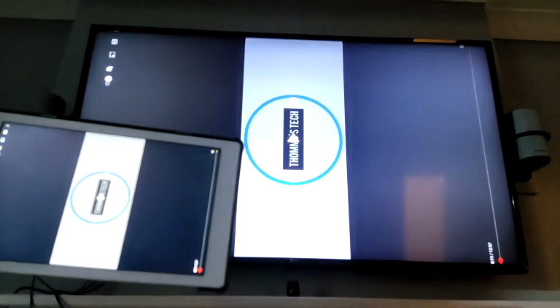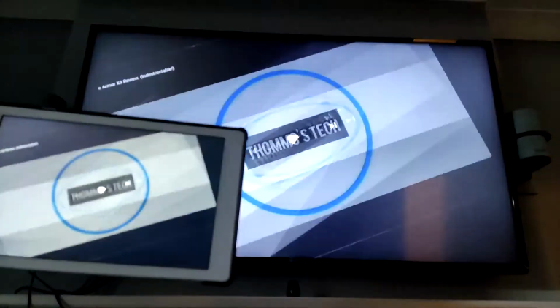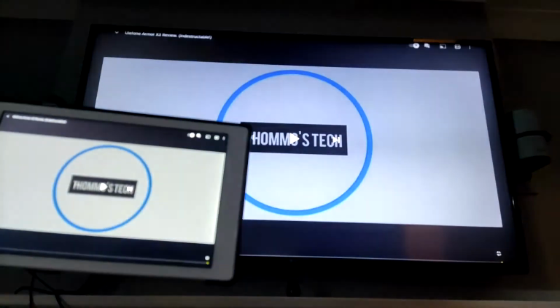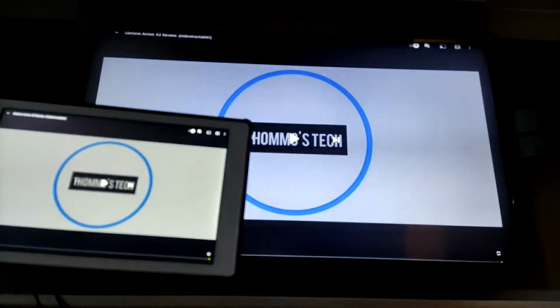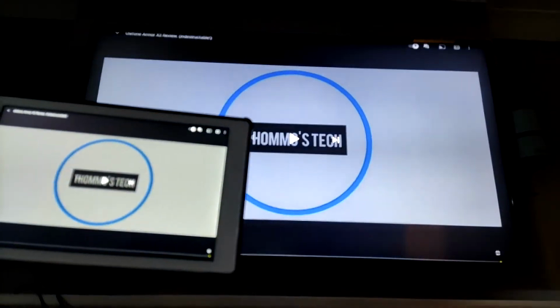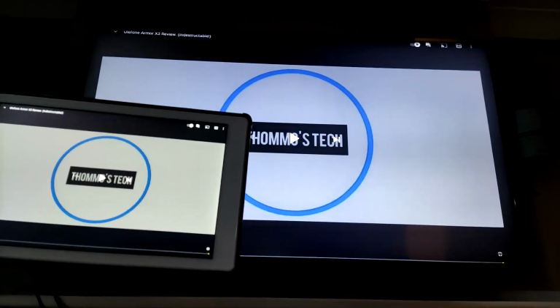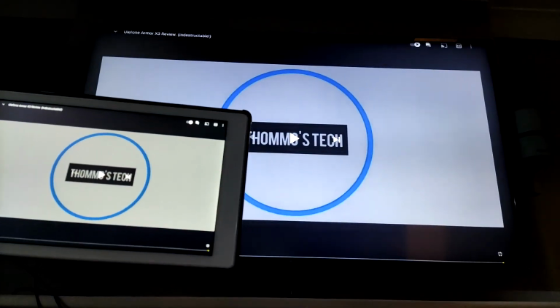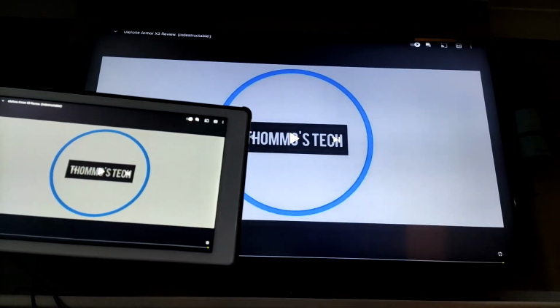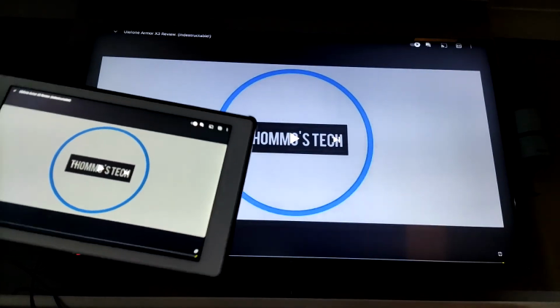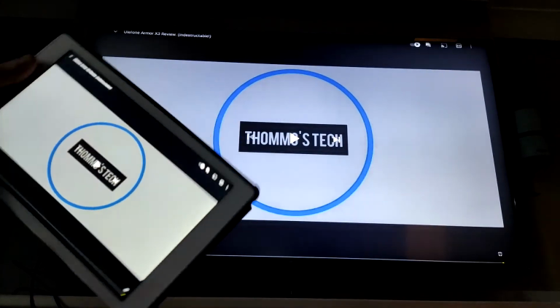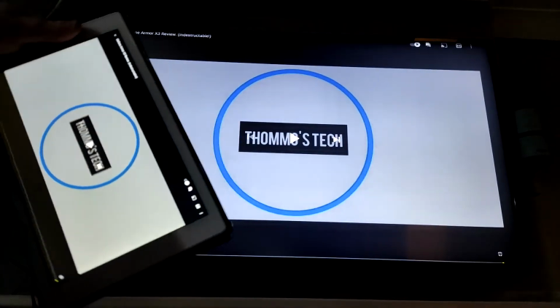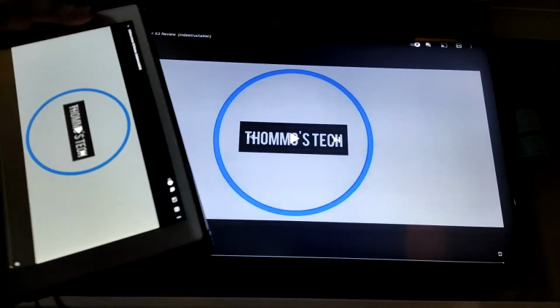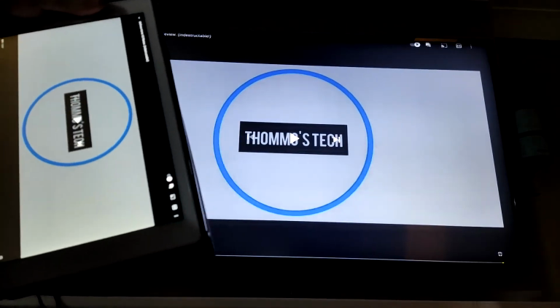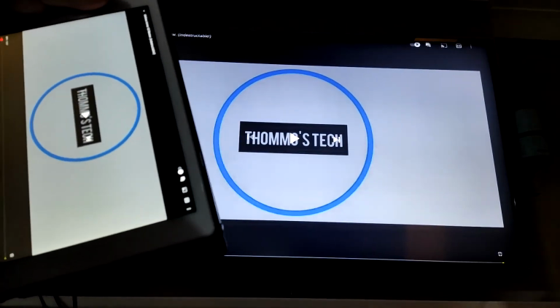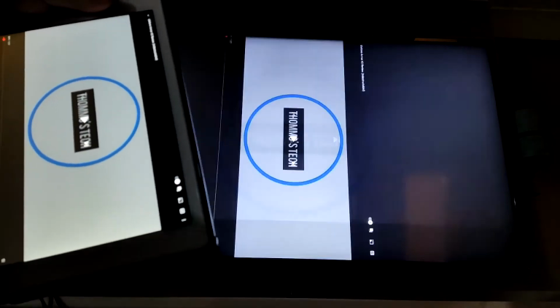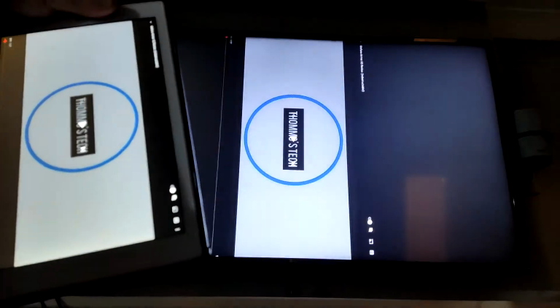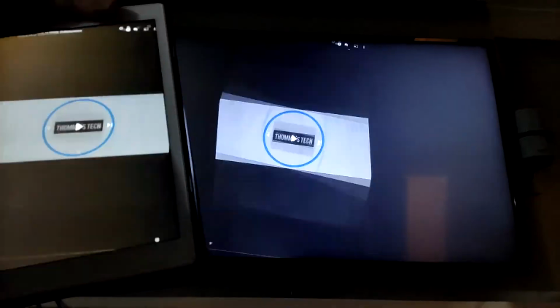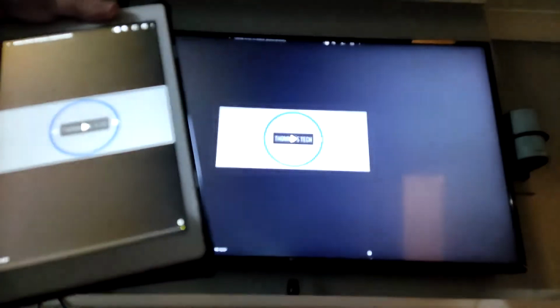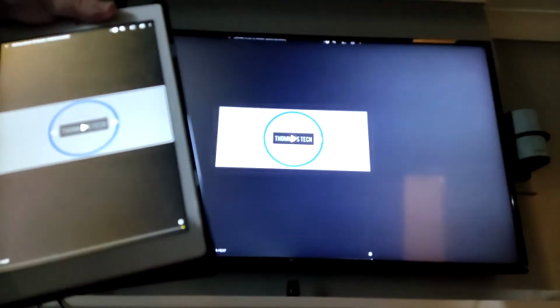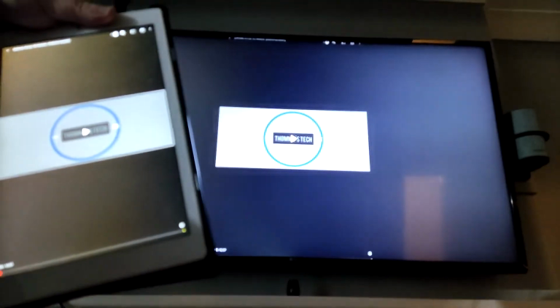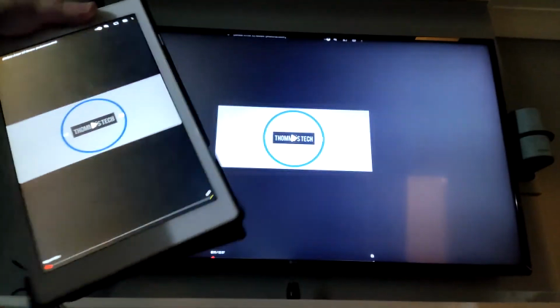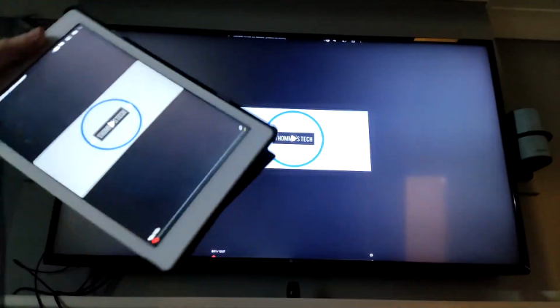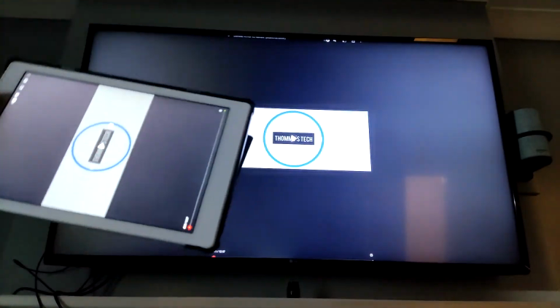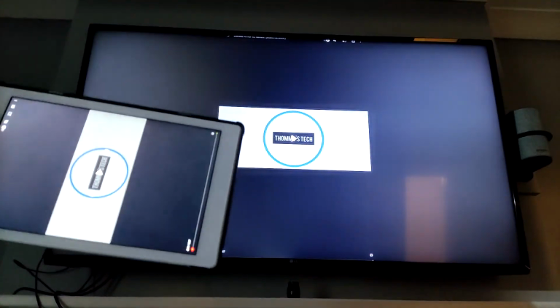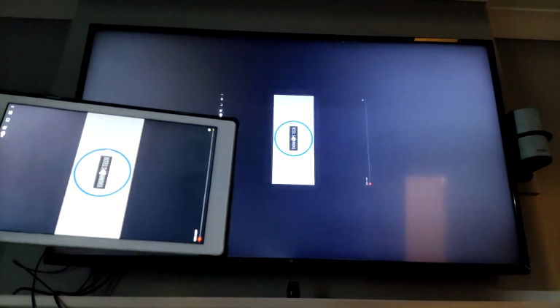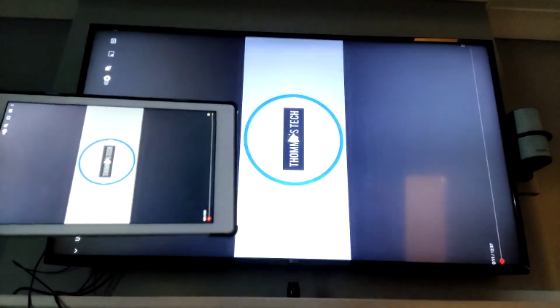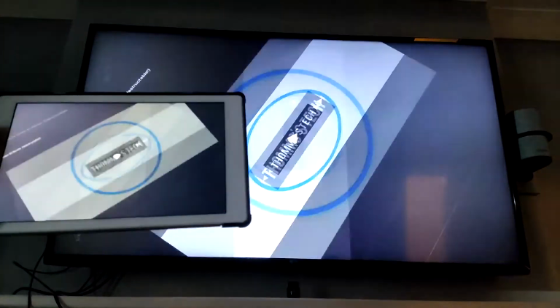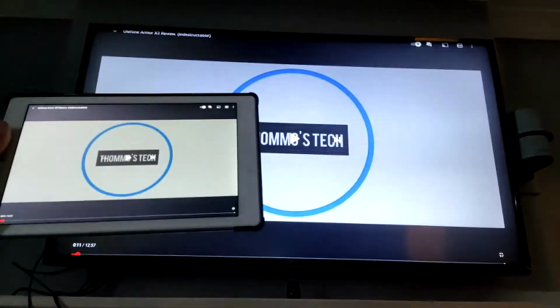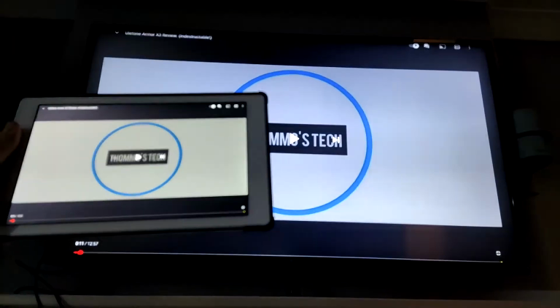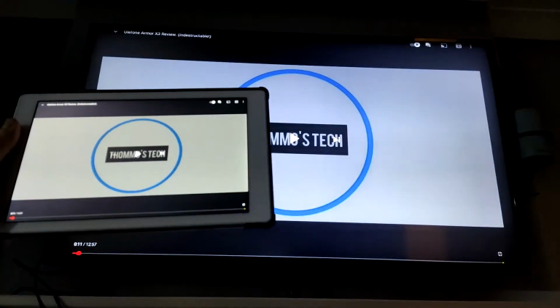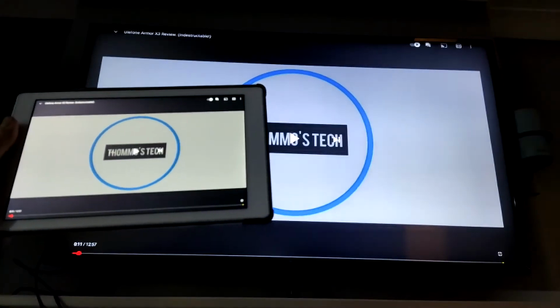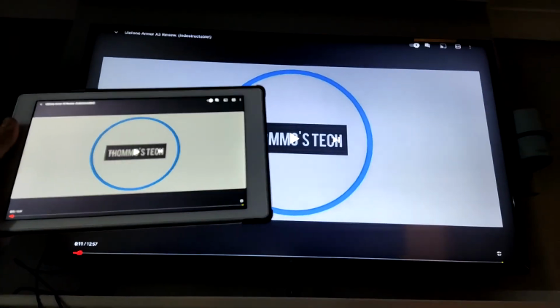Because there's so little lag, you can play games on this — not a problem whatsoever.